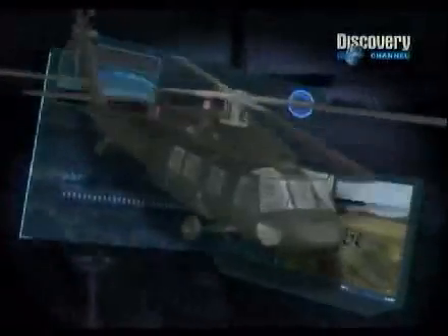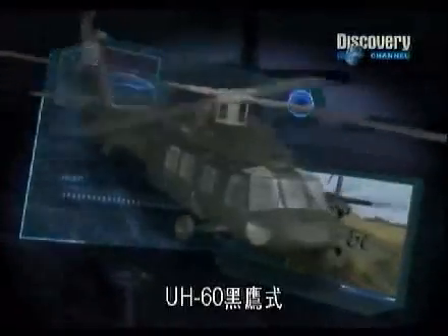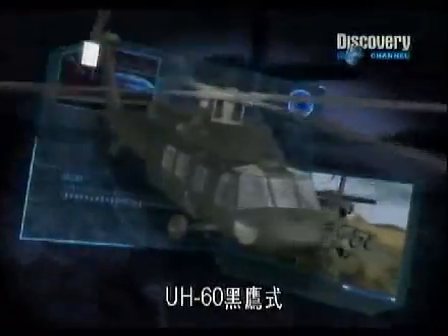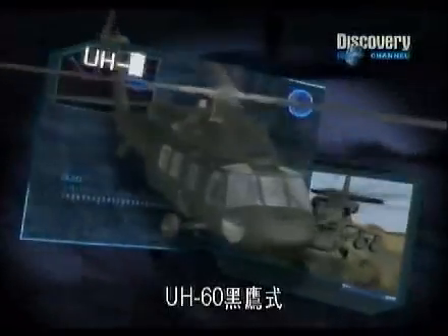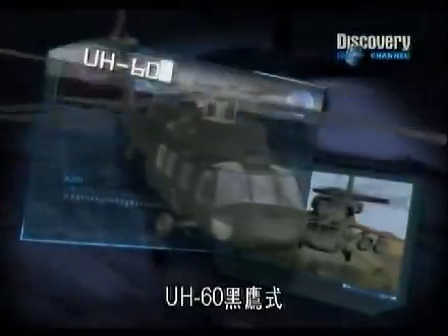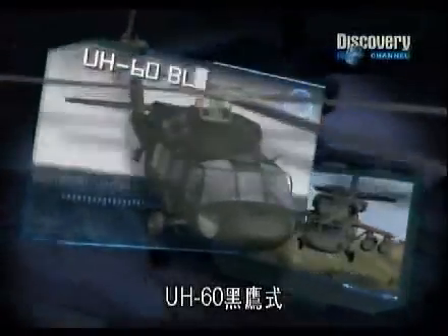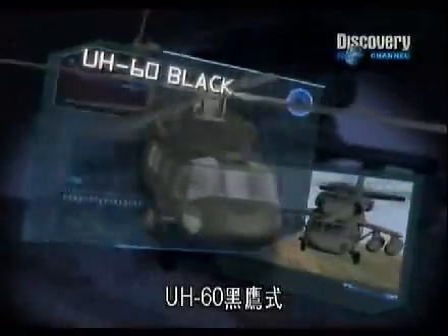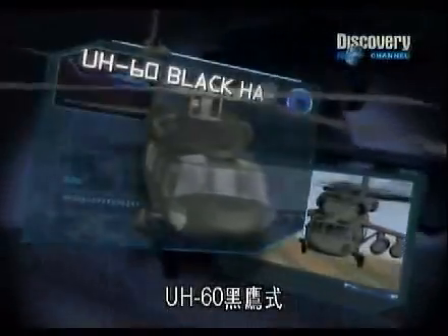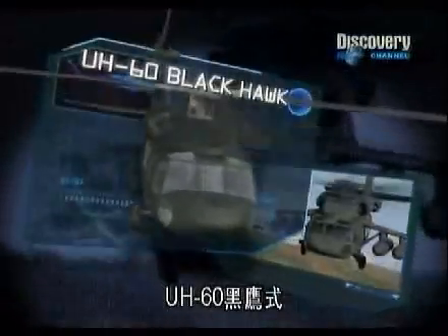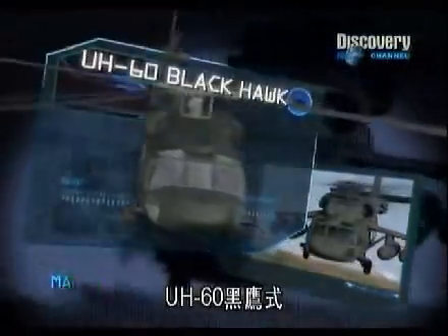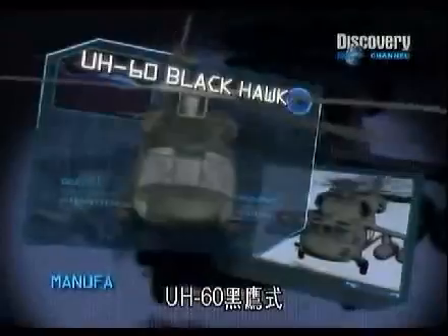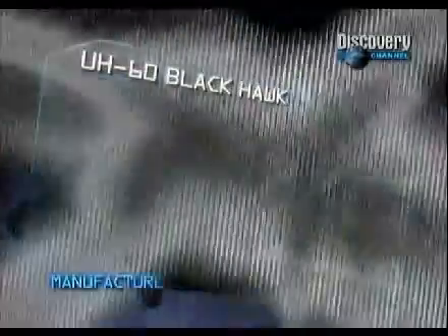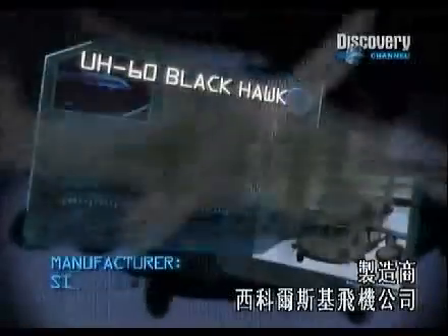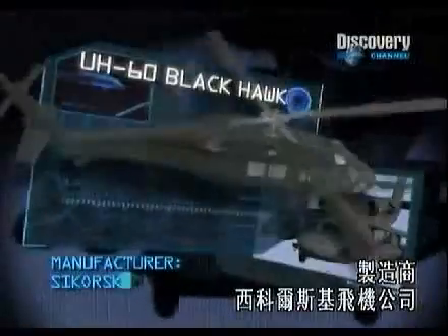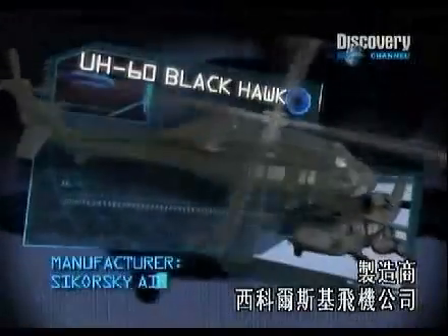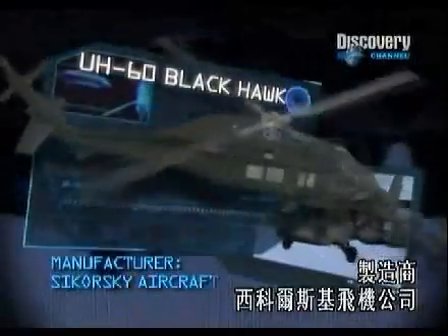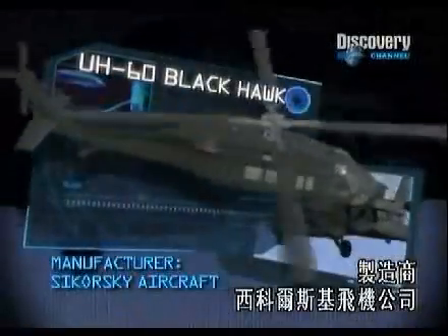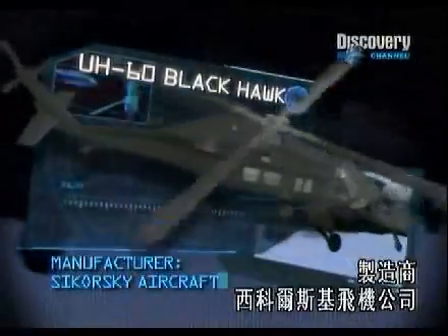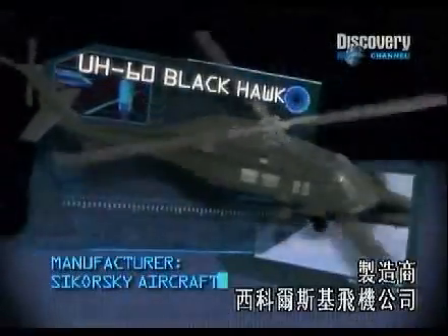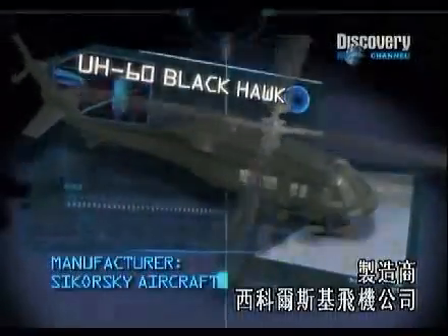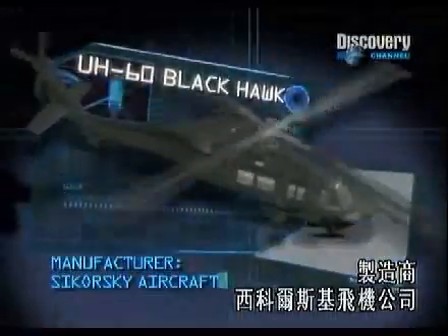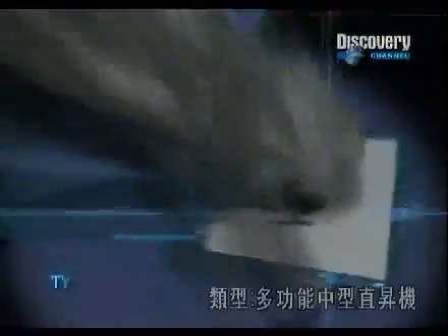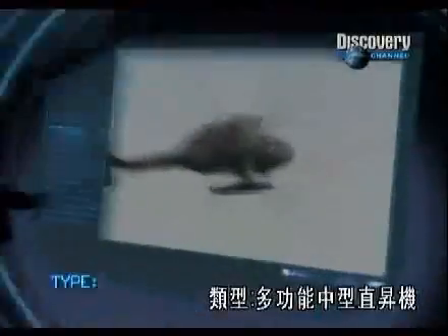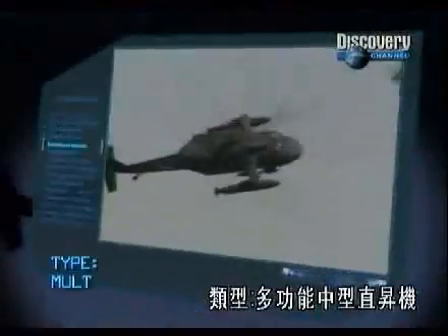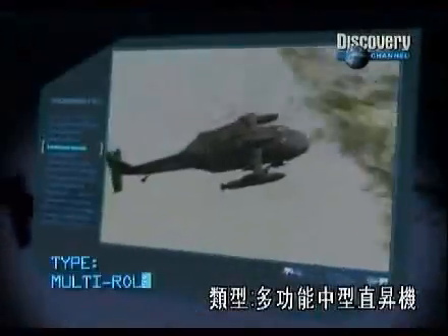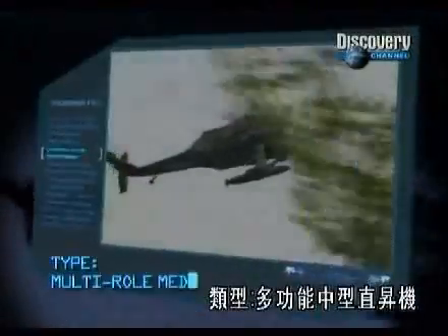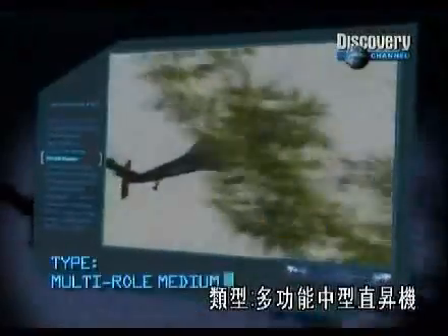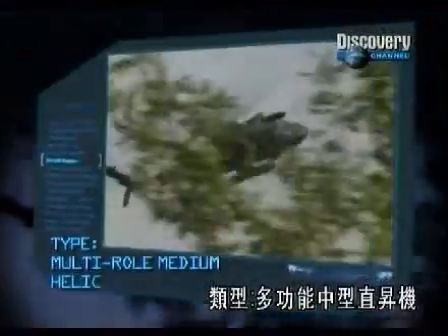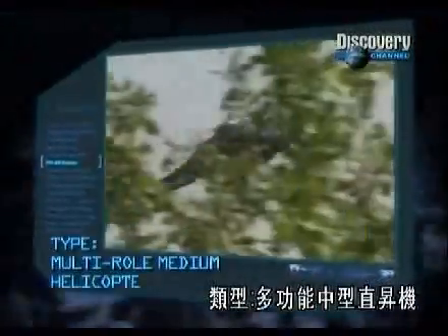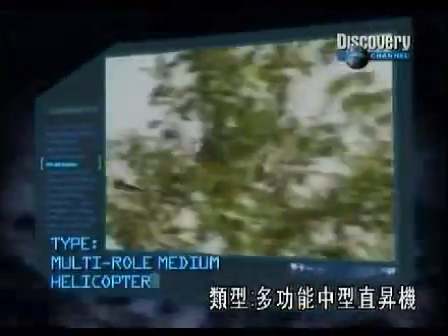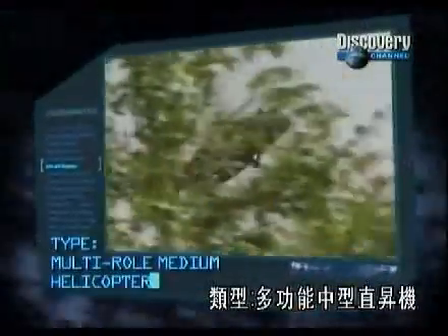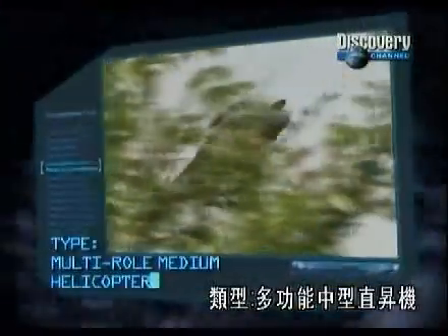UH-60 Black Hawk. Manufacturer: Sikorsky Aircraft. Type: multi-role medium helicopter.